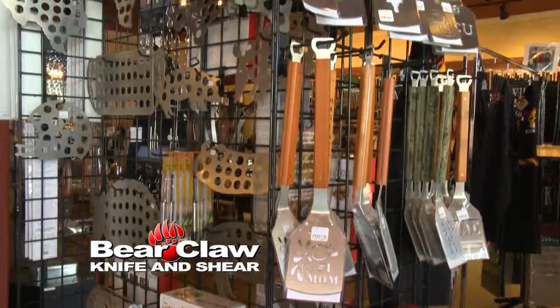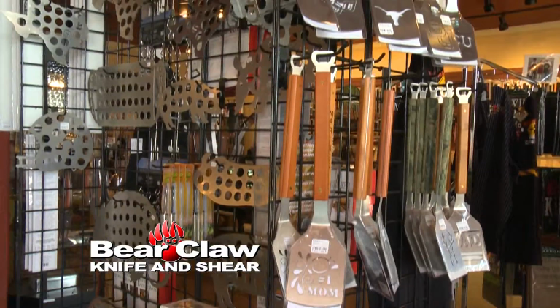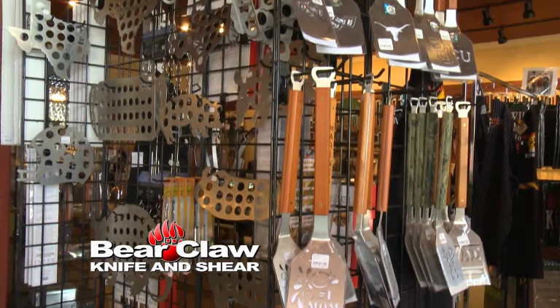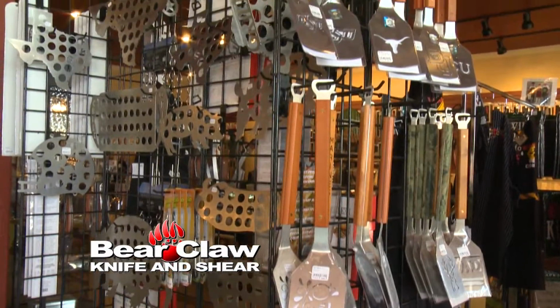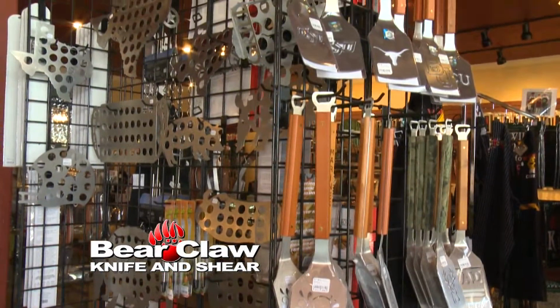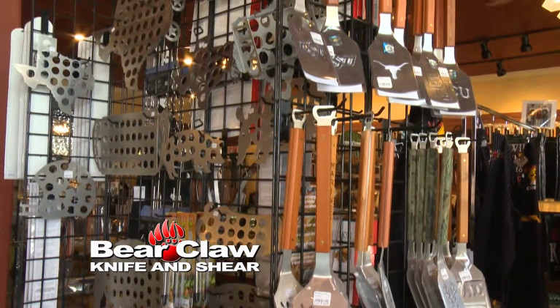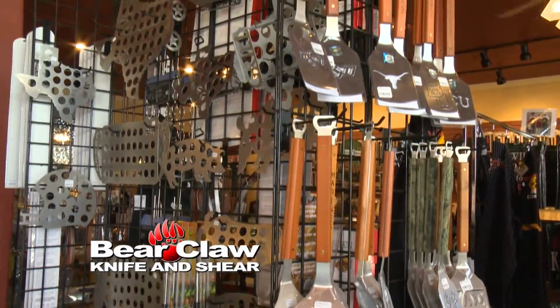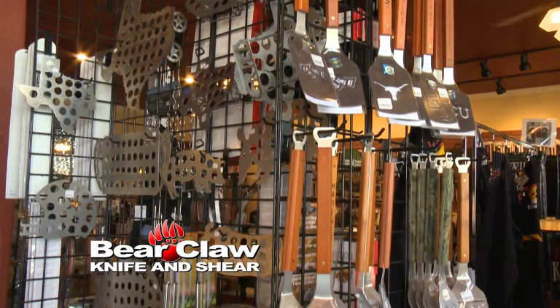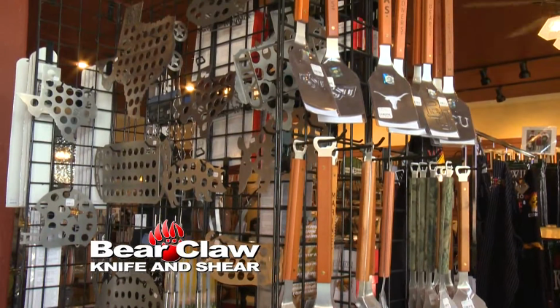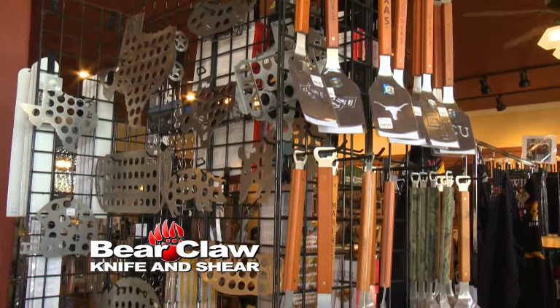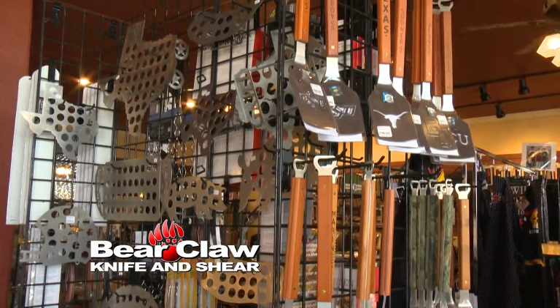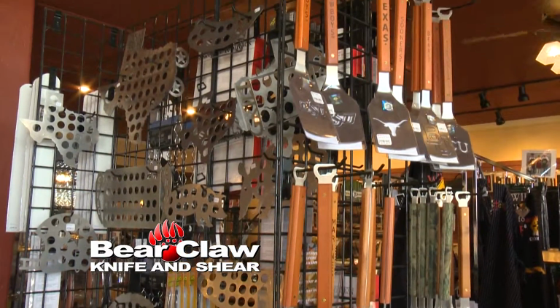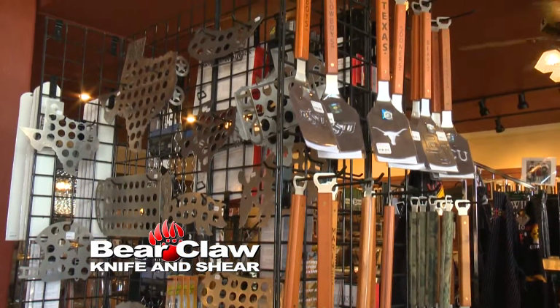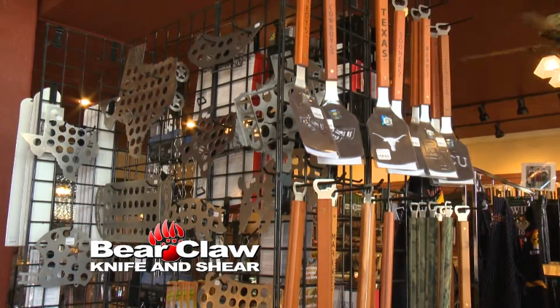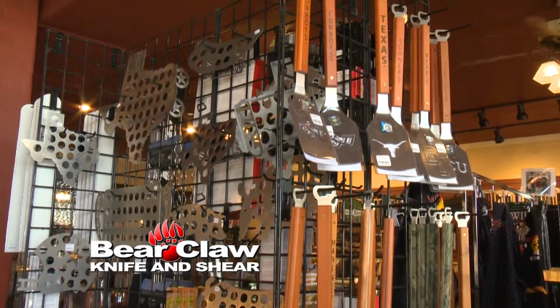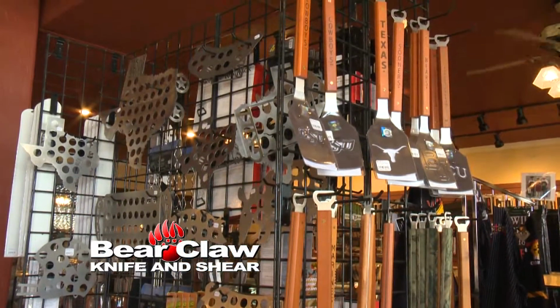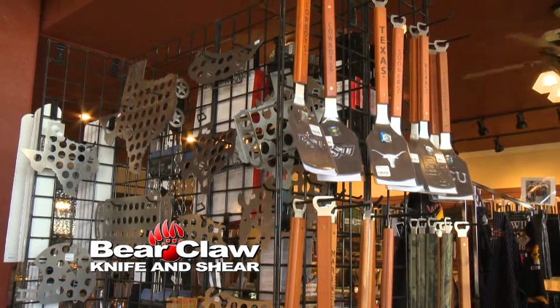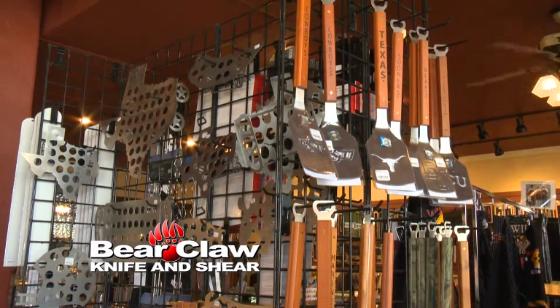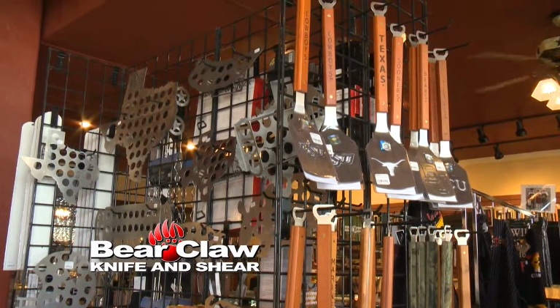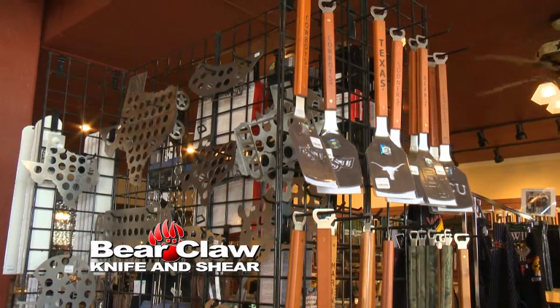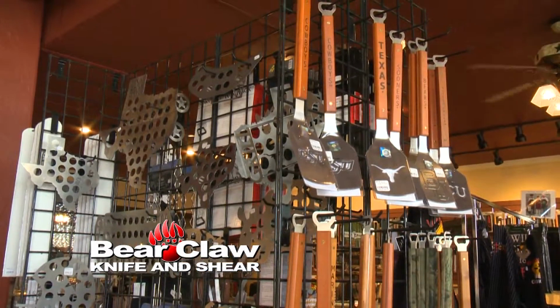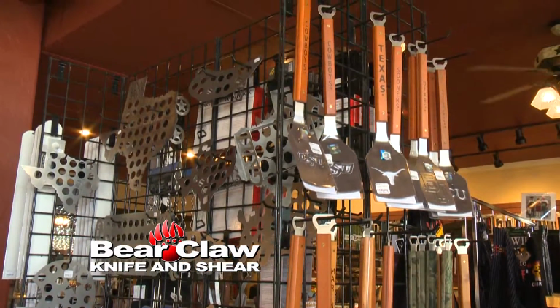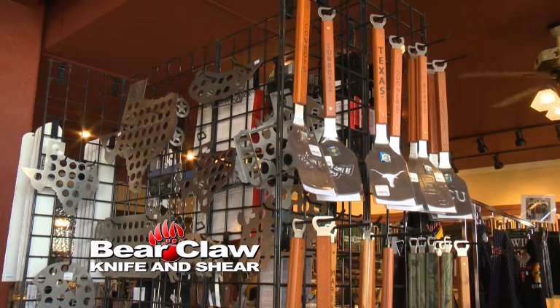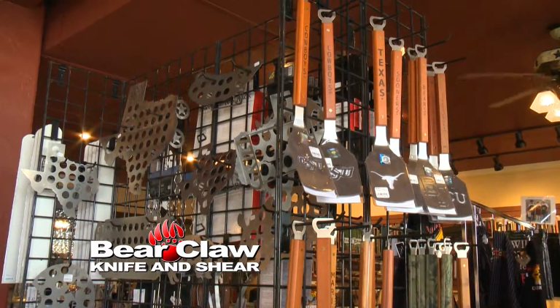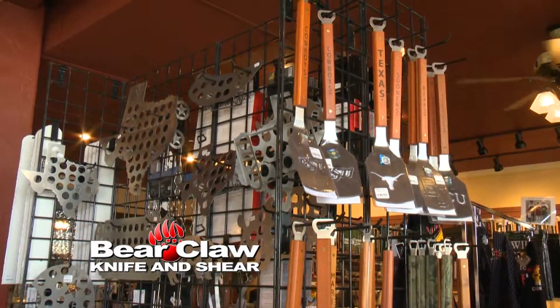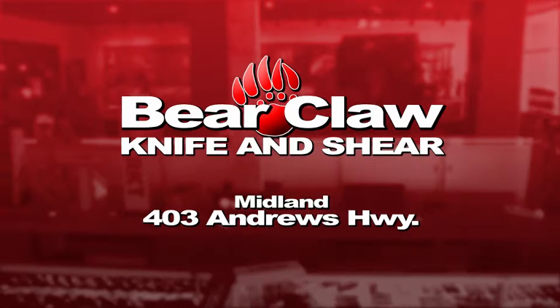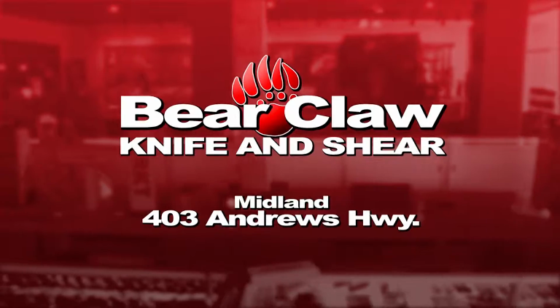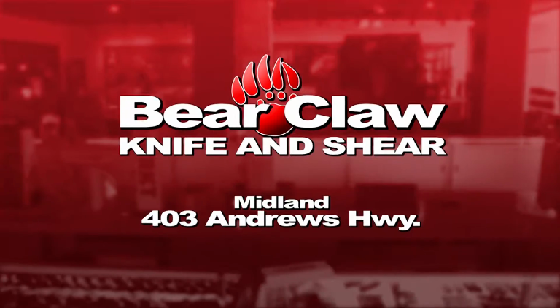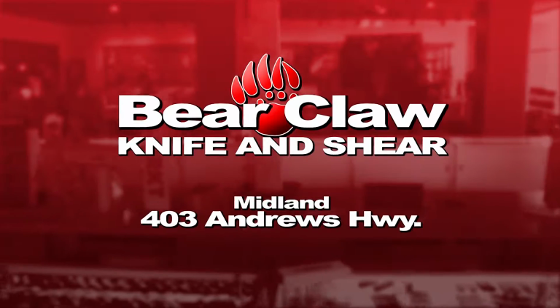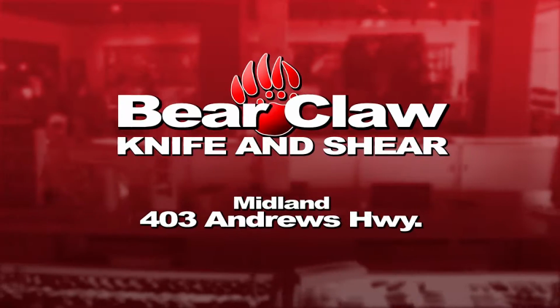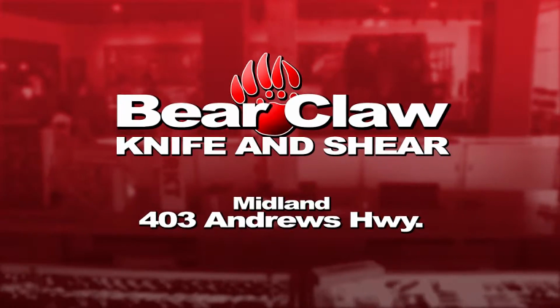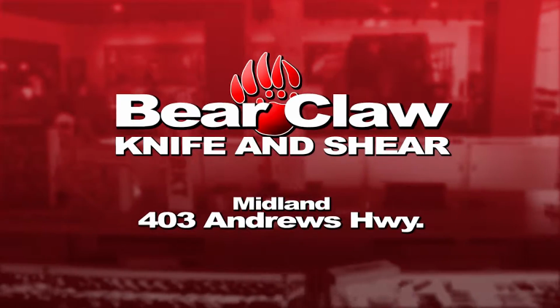CHL Licensing Class. Have you wanted to get your concealed handgun license? Now you can at Bear Claw Knife and Shear.